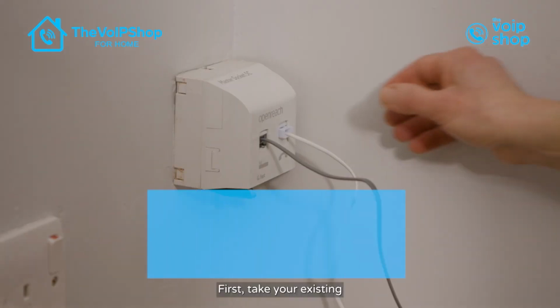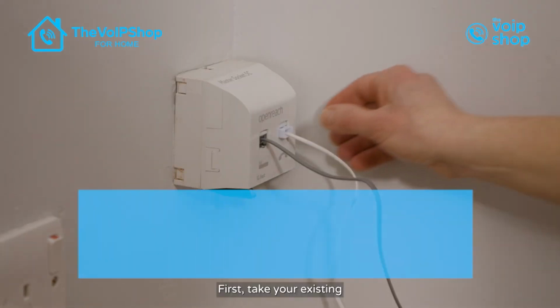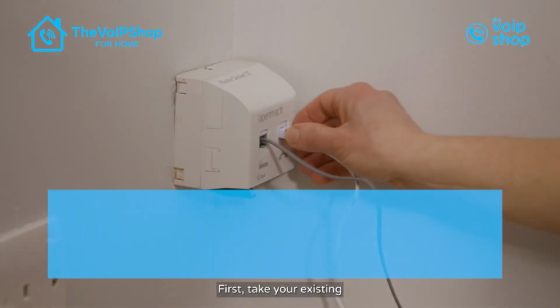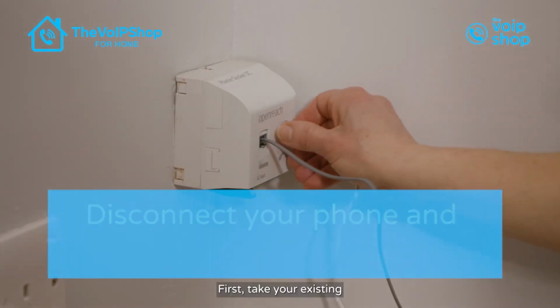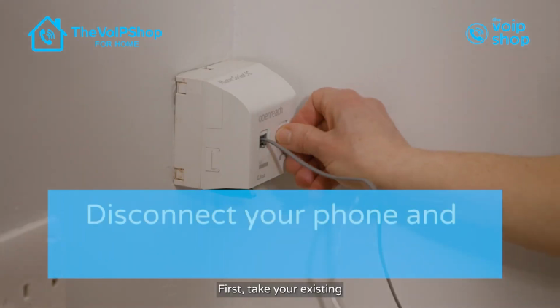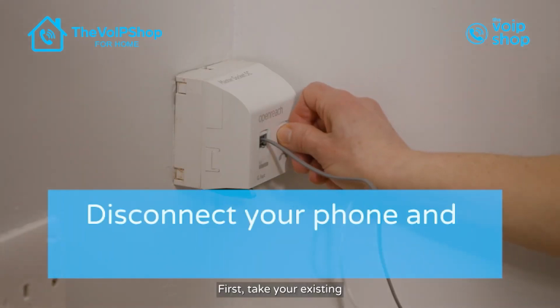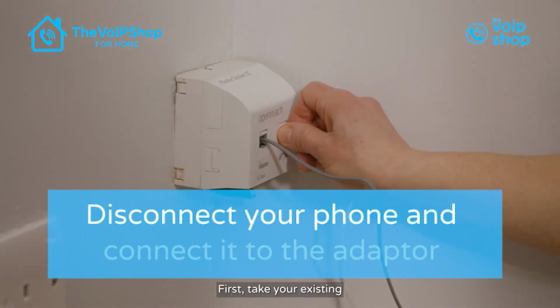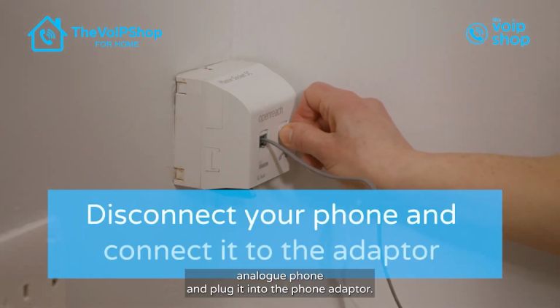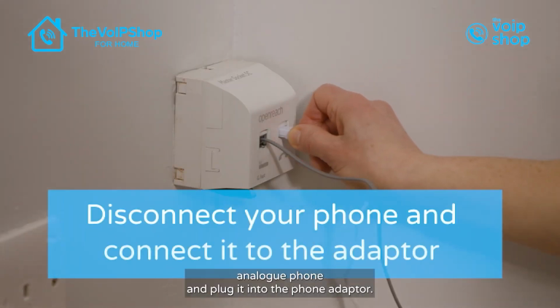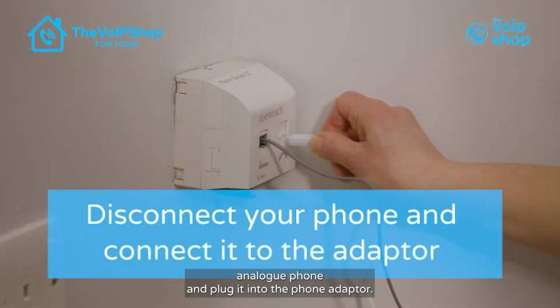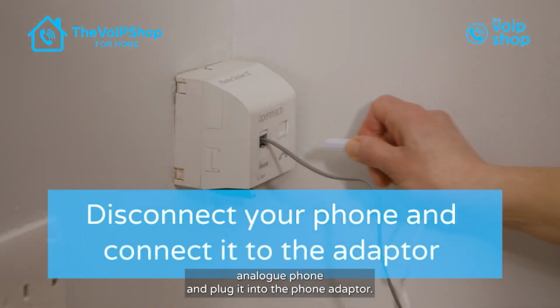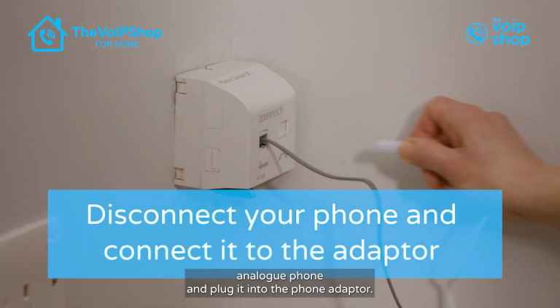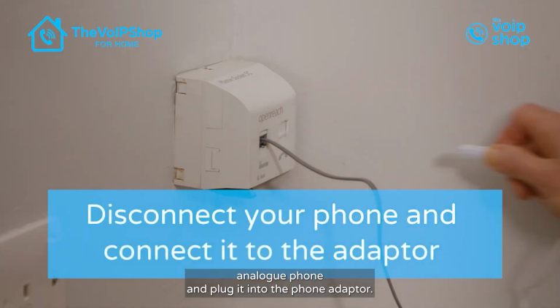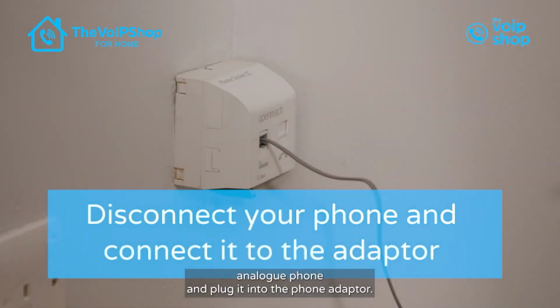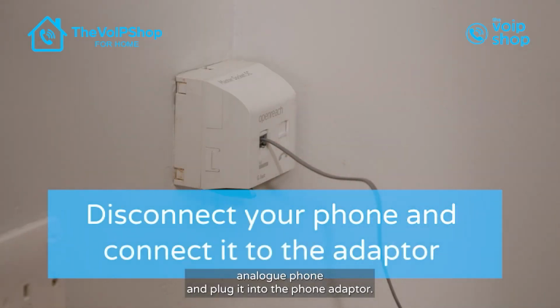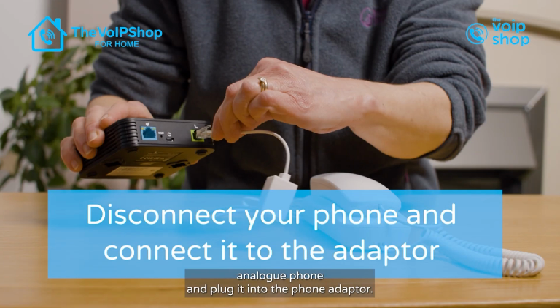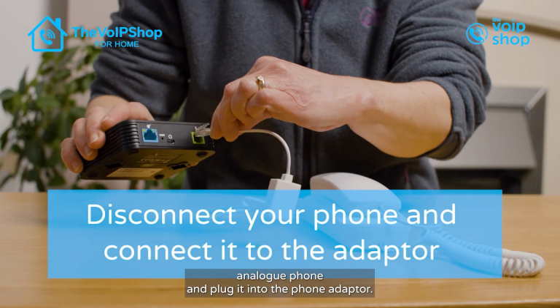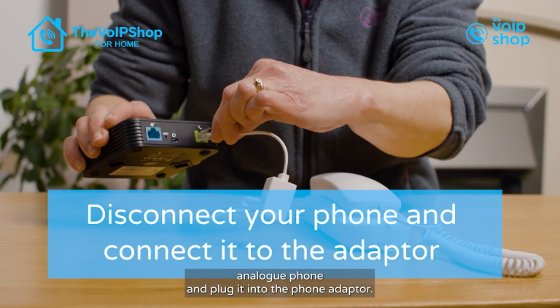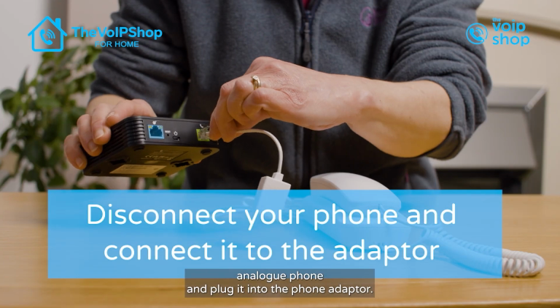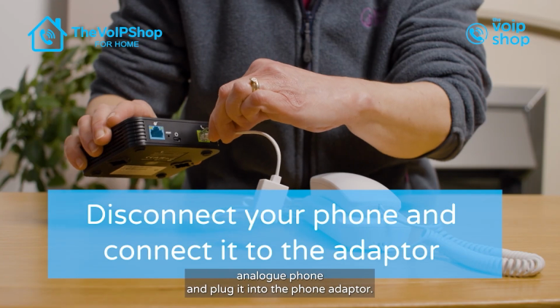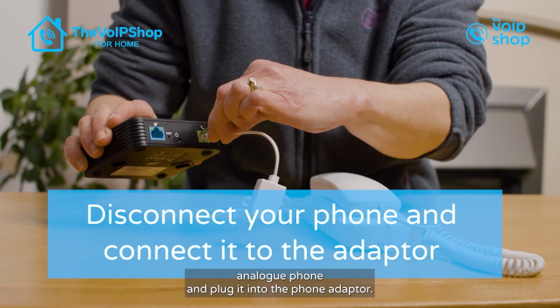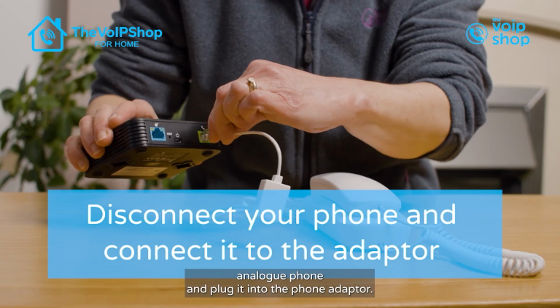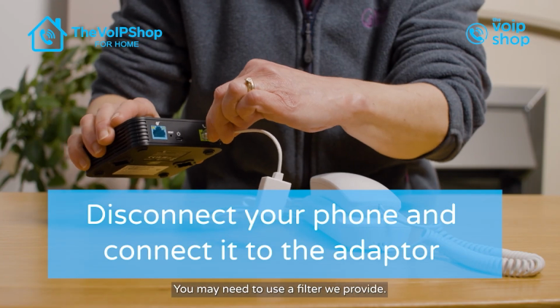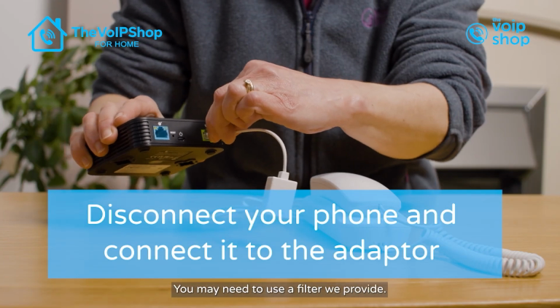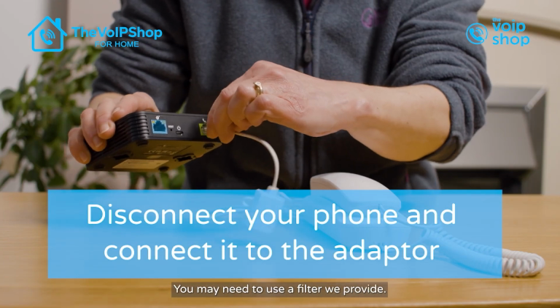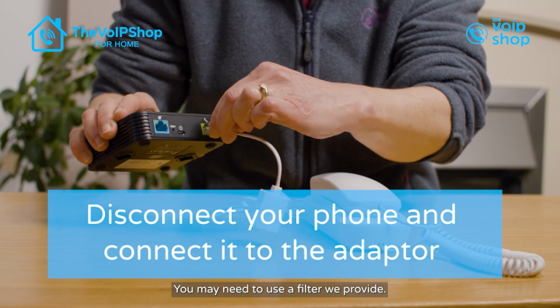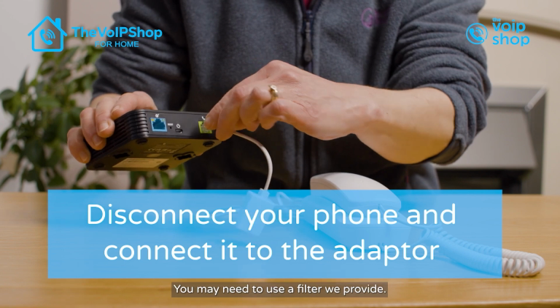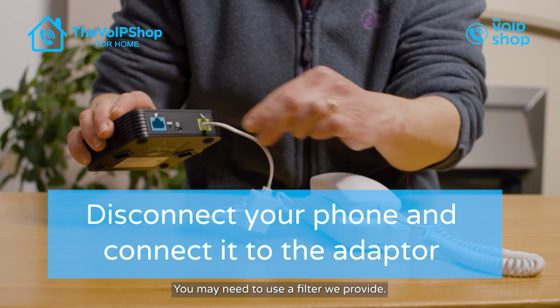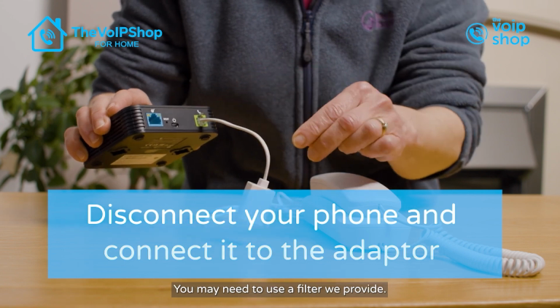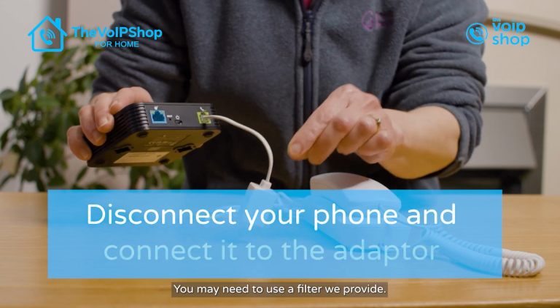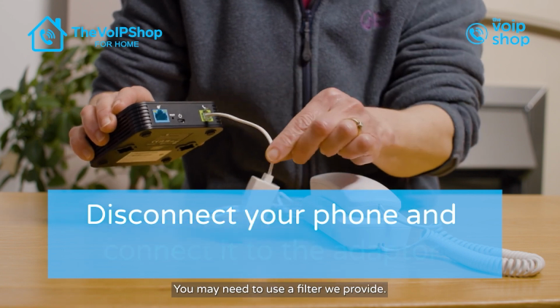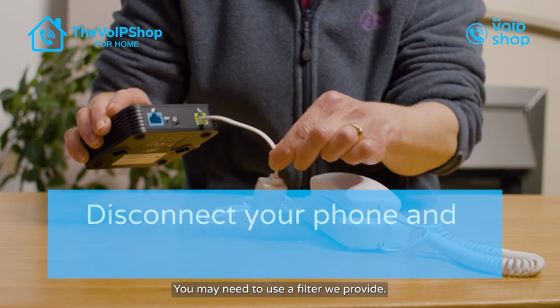First, take your existing analog phone and plug it into the phone adapter. You may need to use the filter we provide.